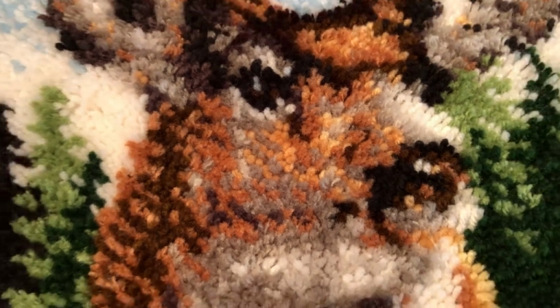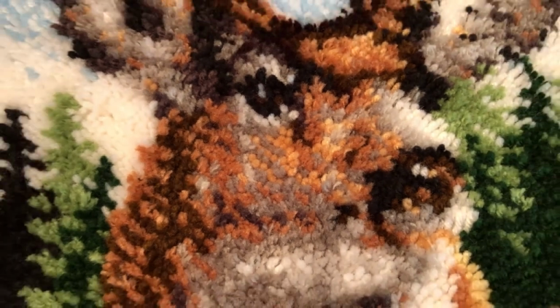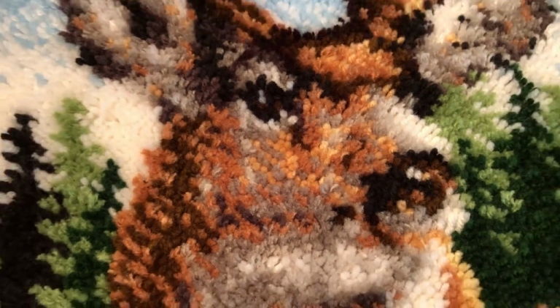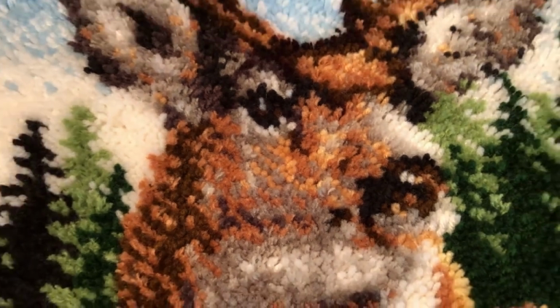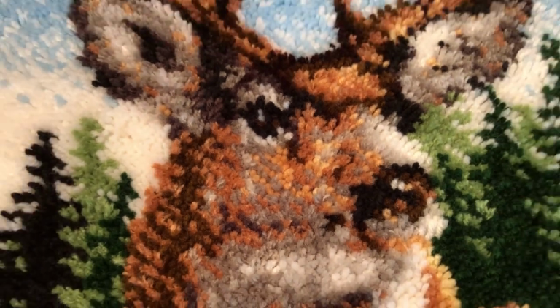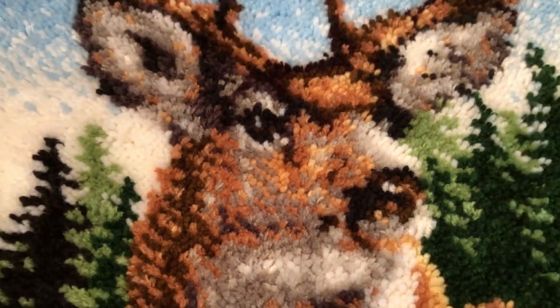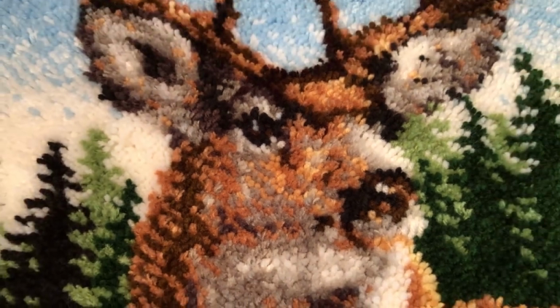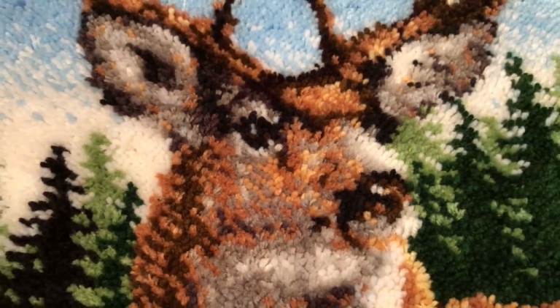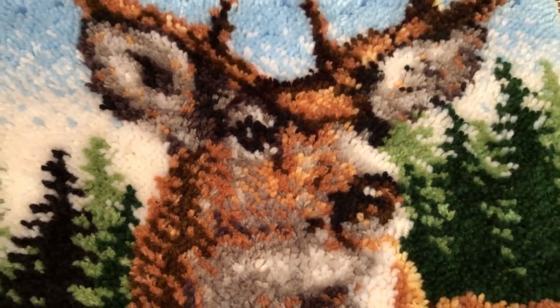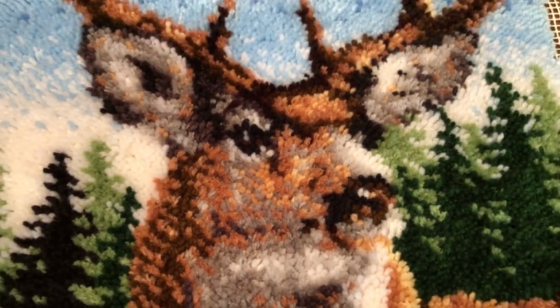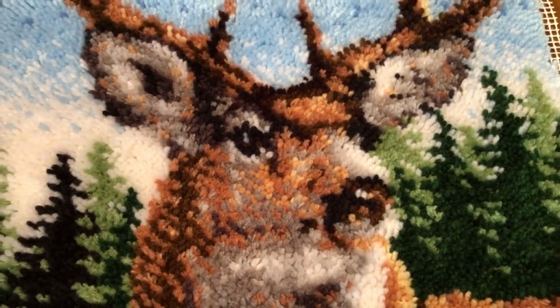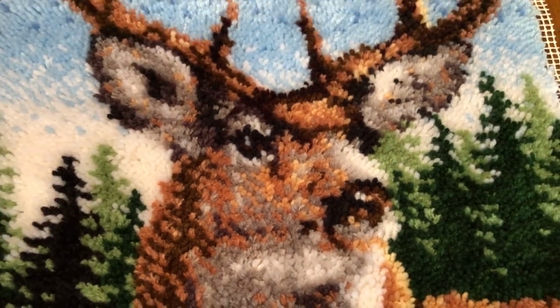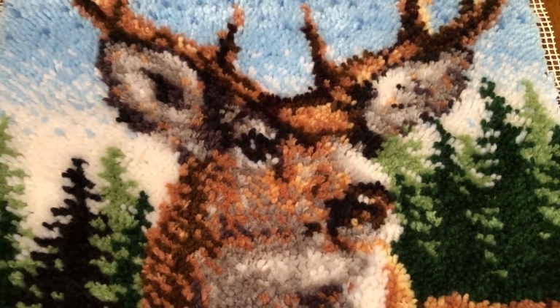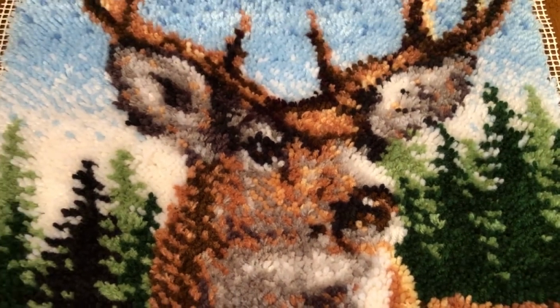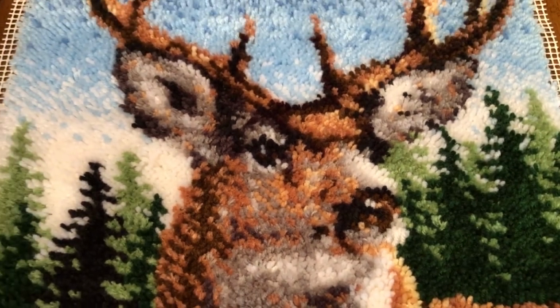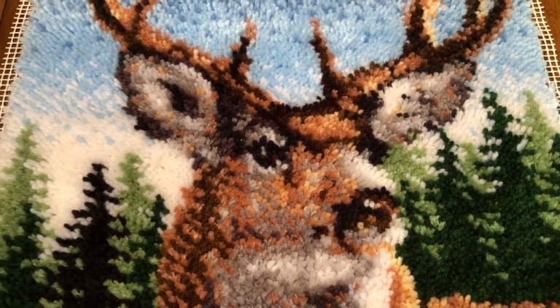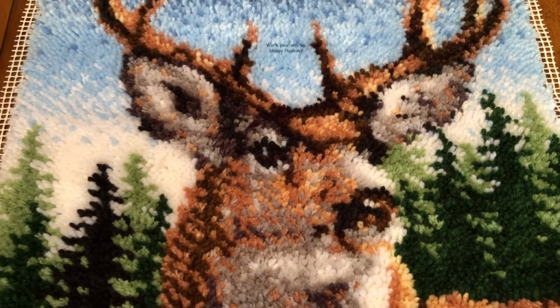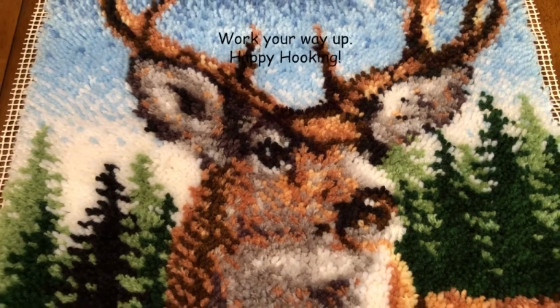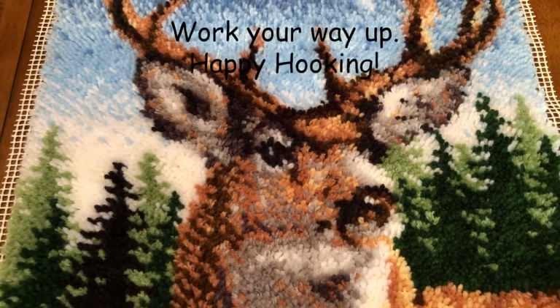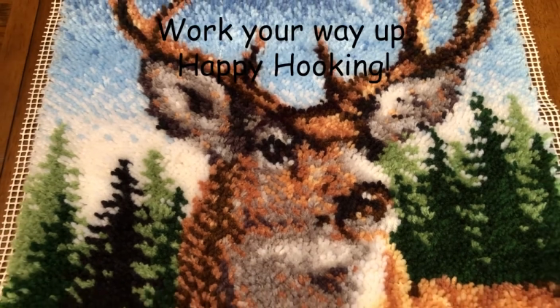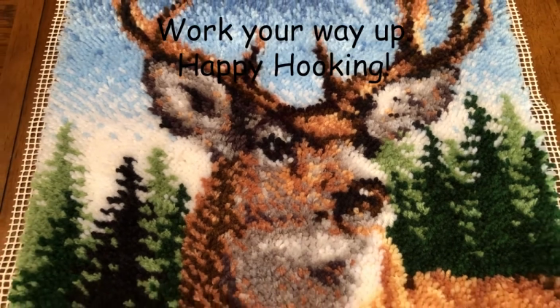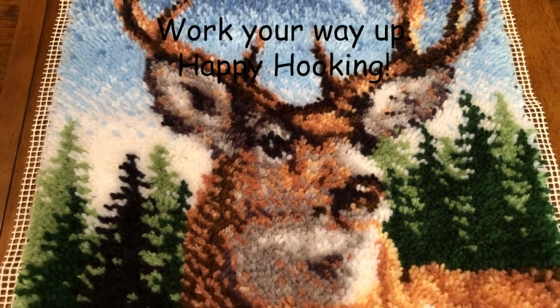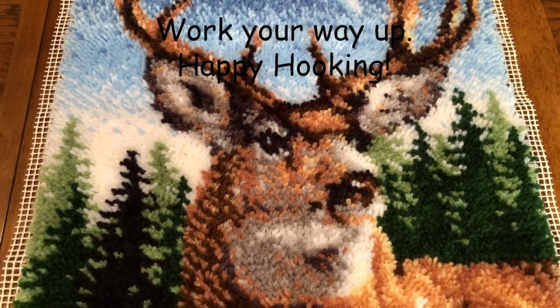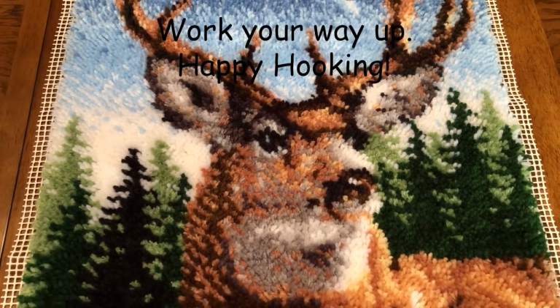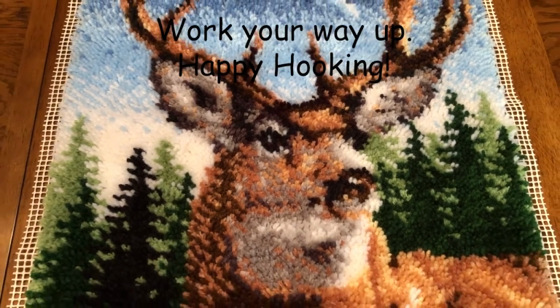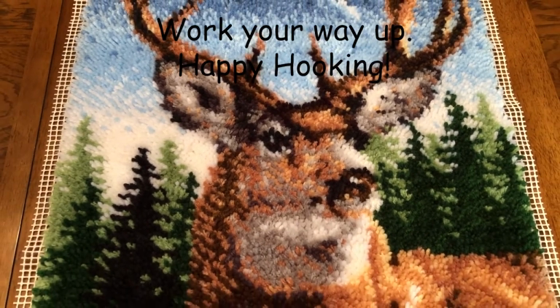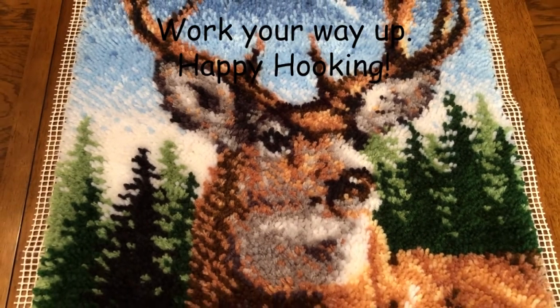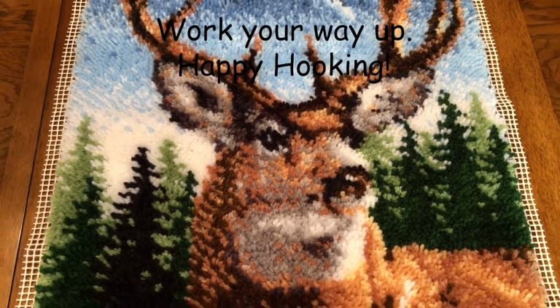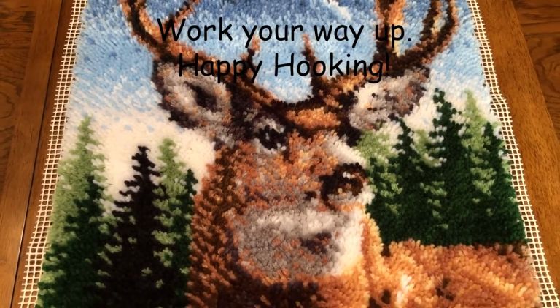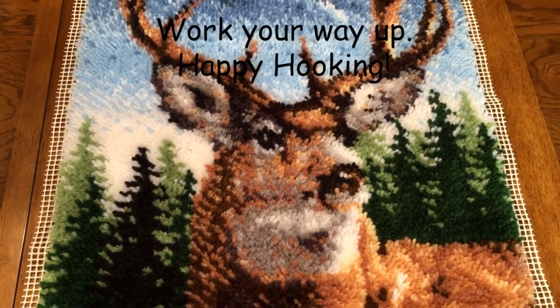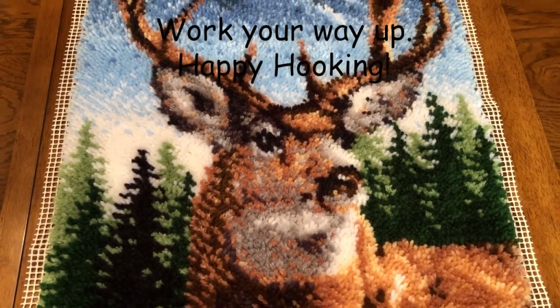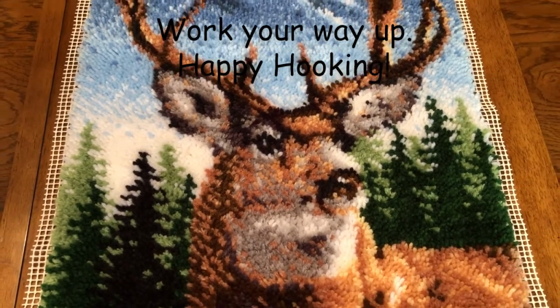Work your way up from something simple to something as marvelous as this elk. Thank you for watching and happy hooking!